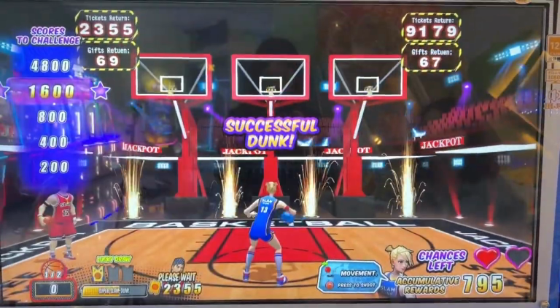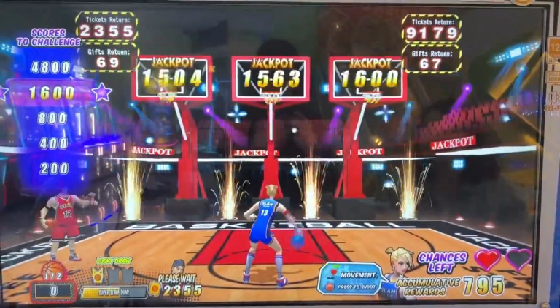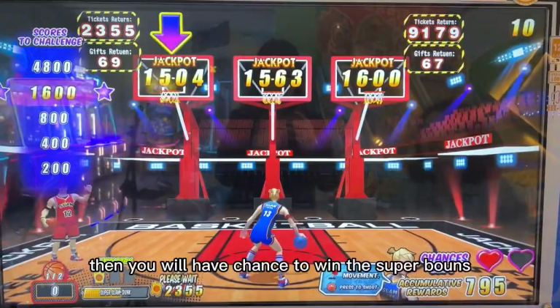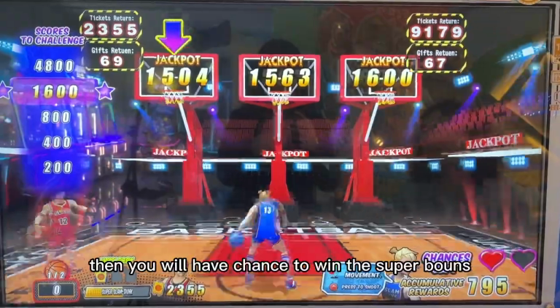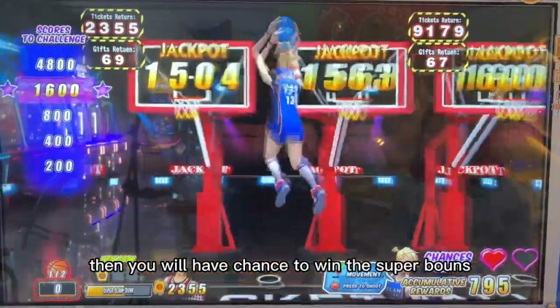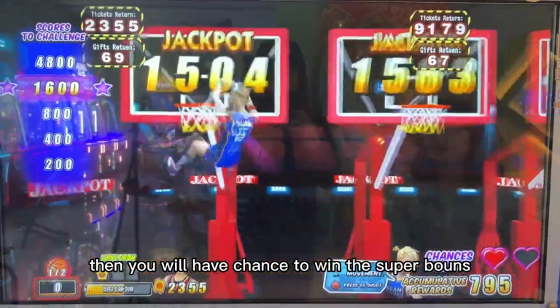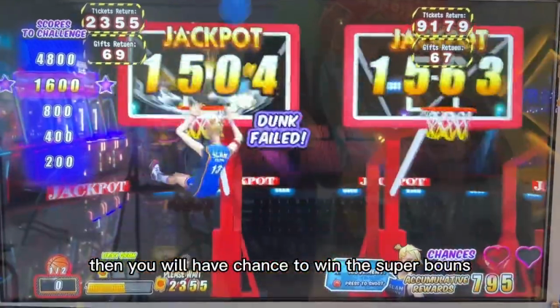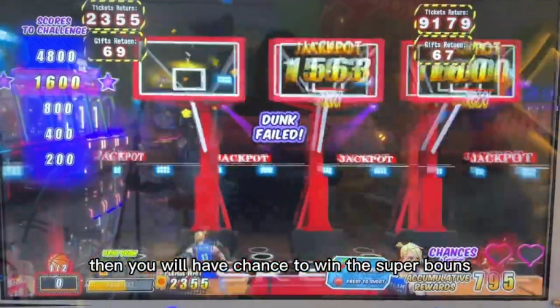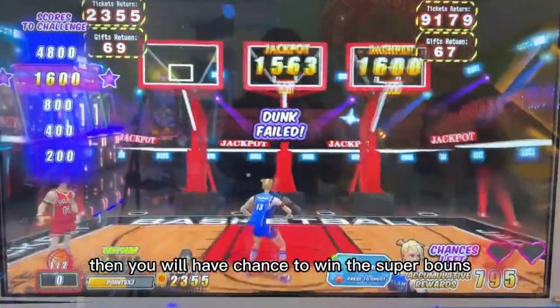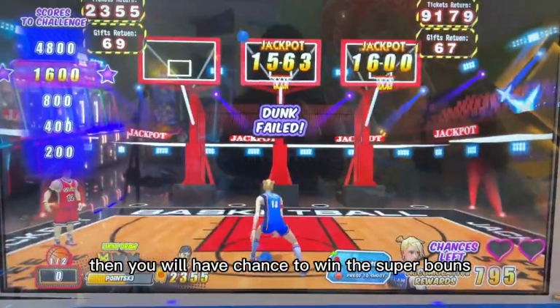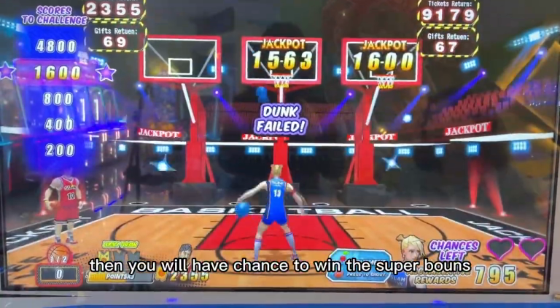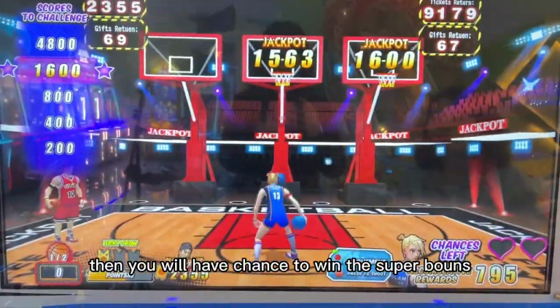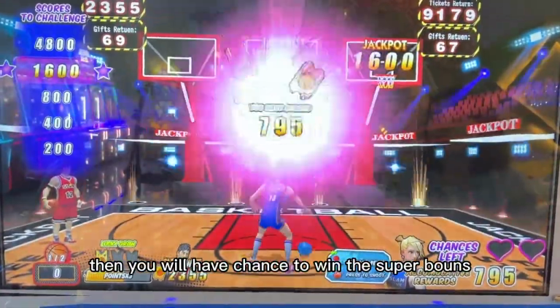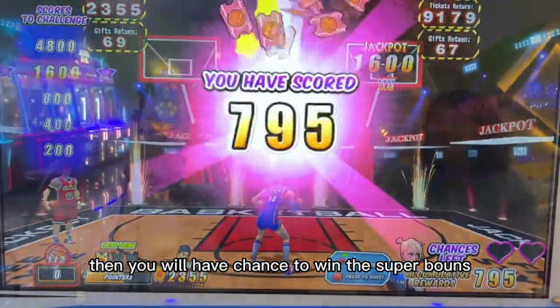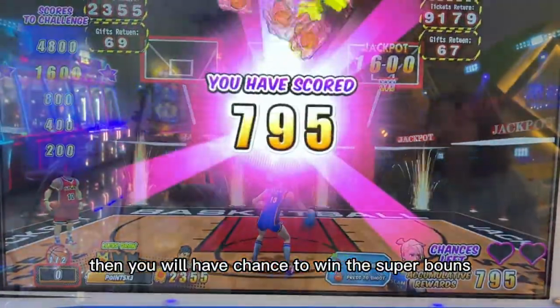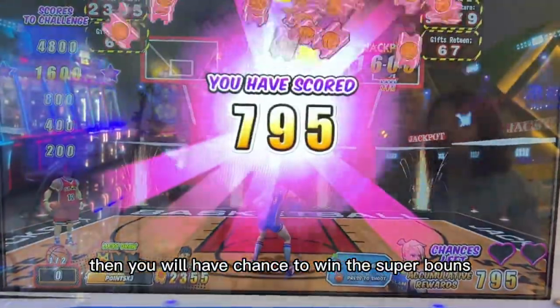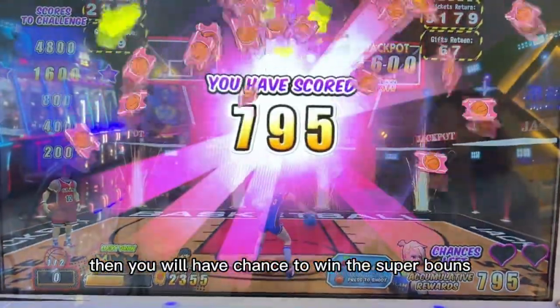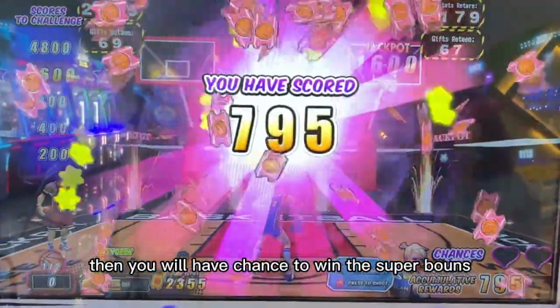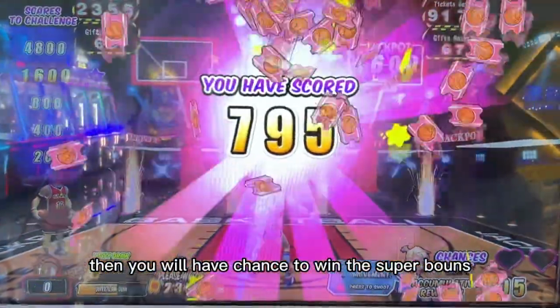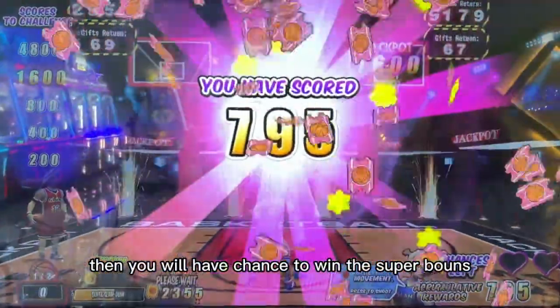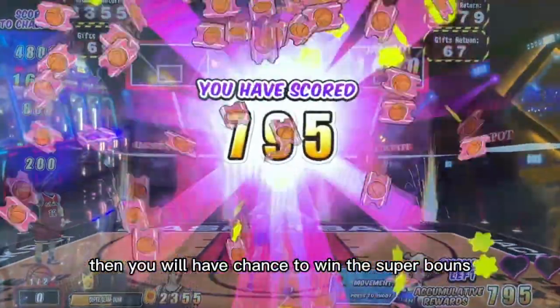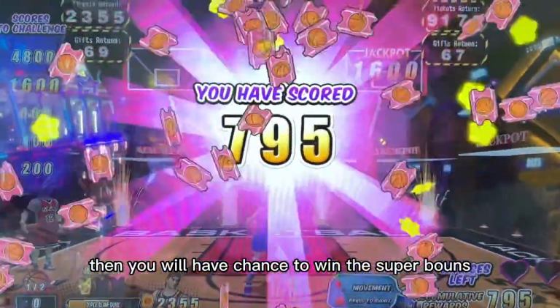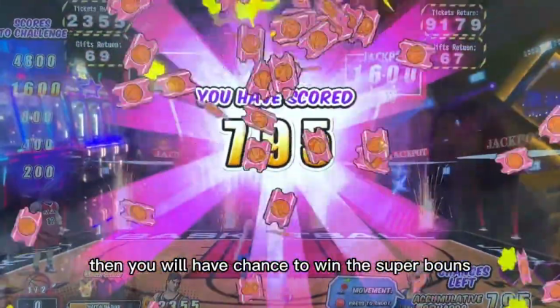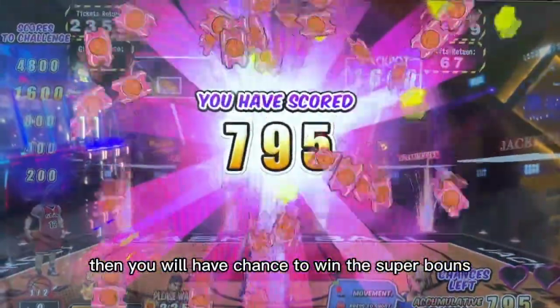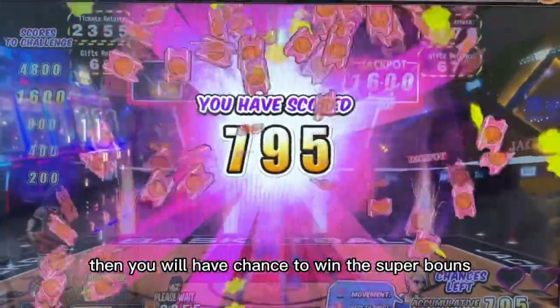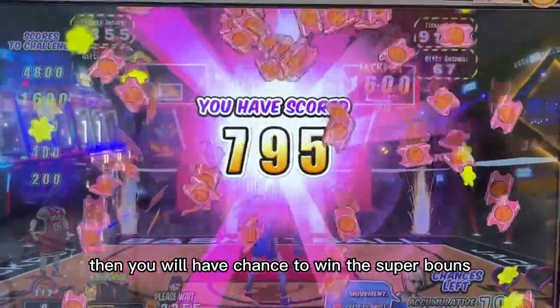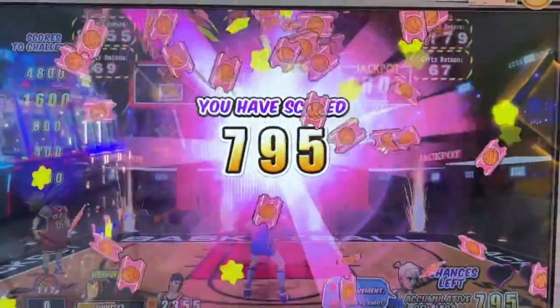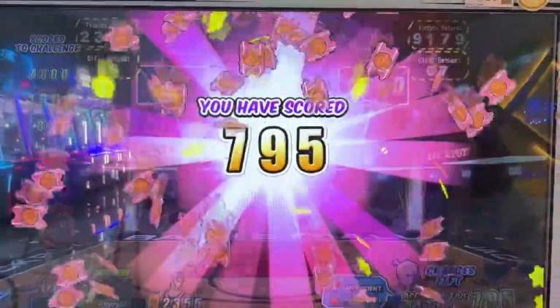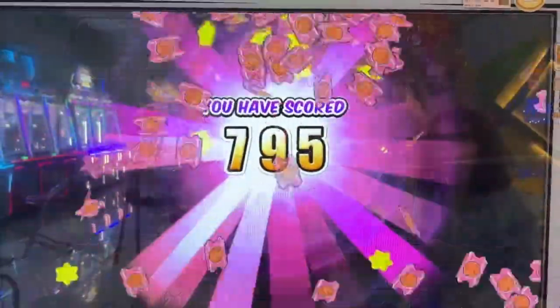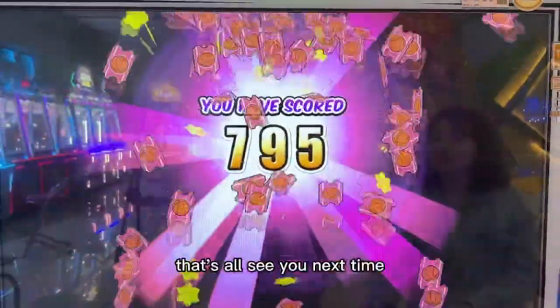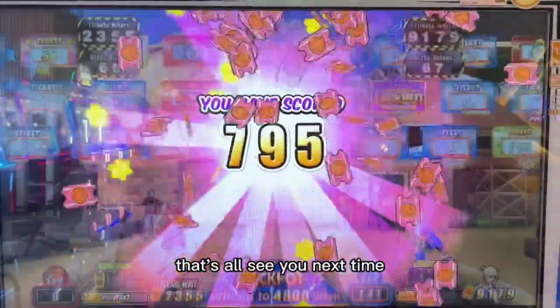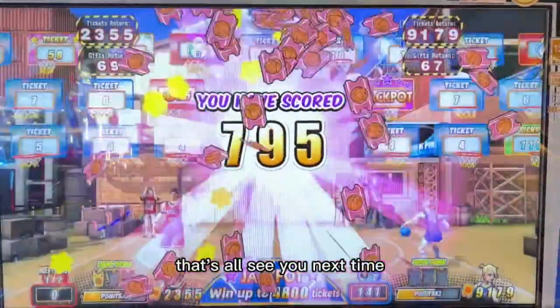Then you will have a chance to win the super bones. That's all.